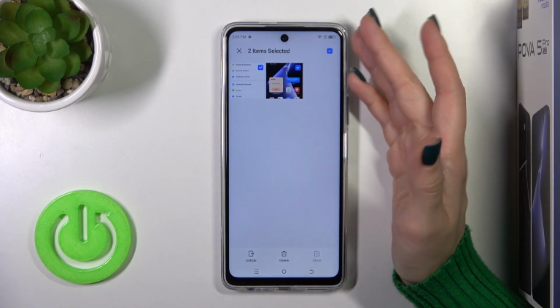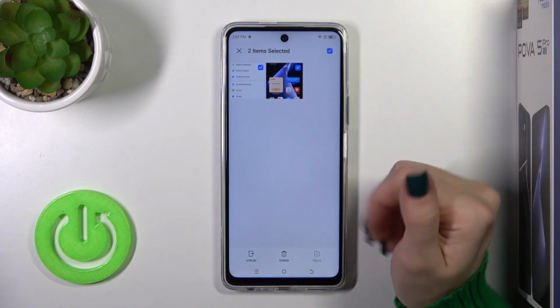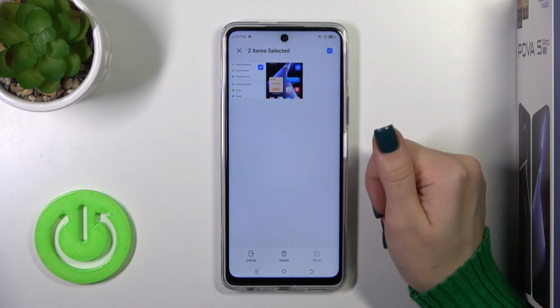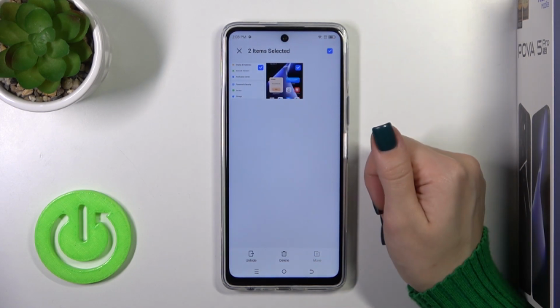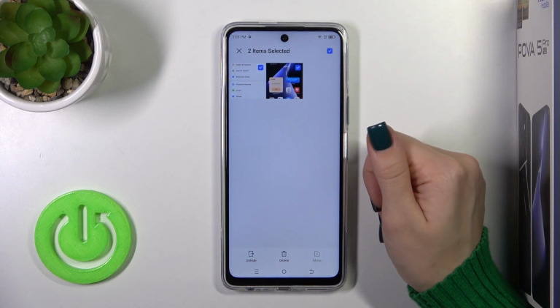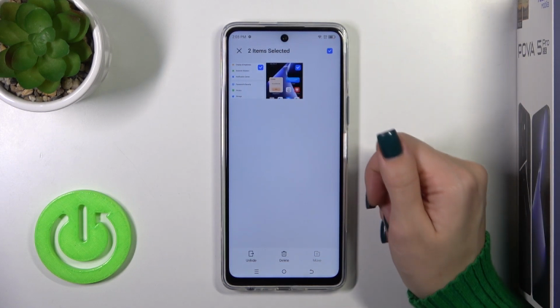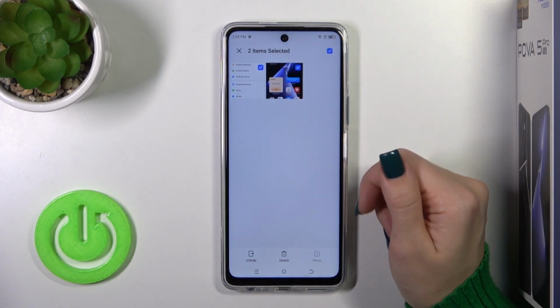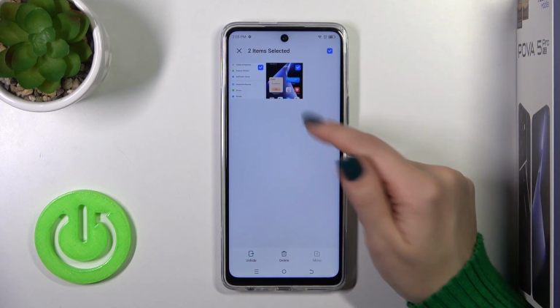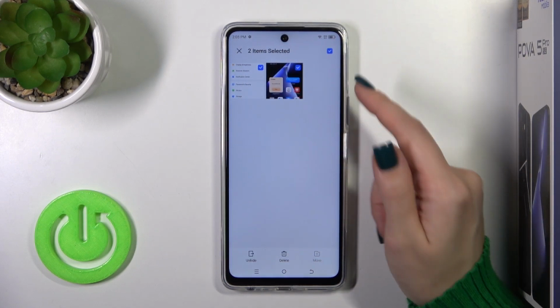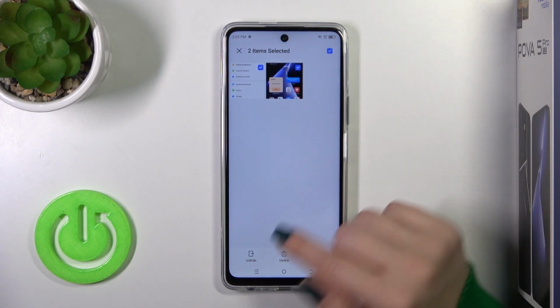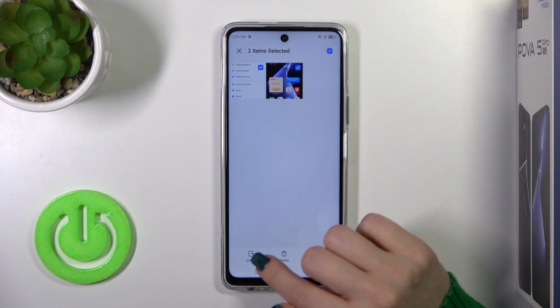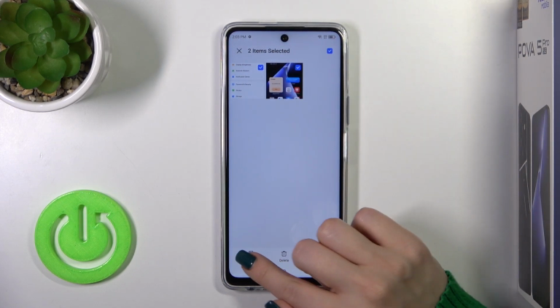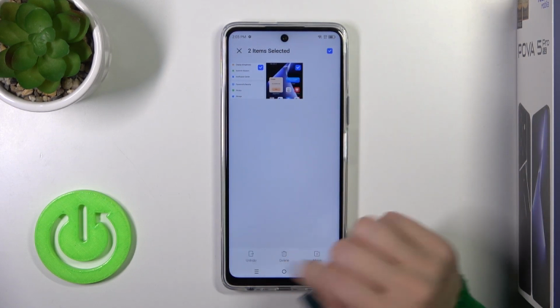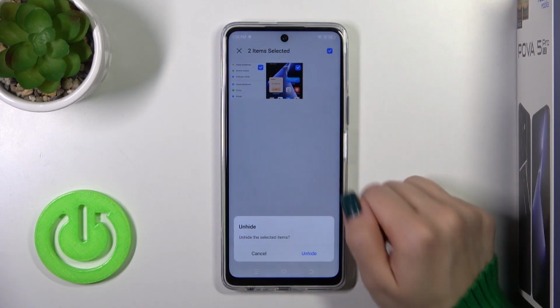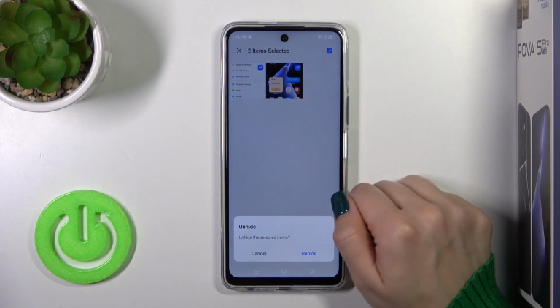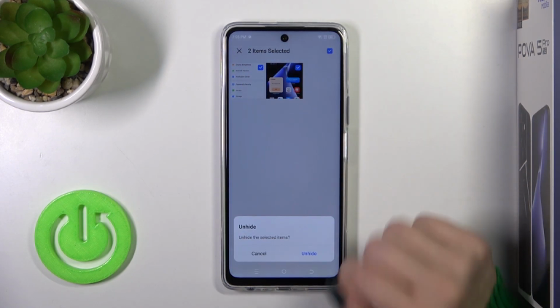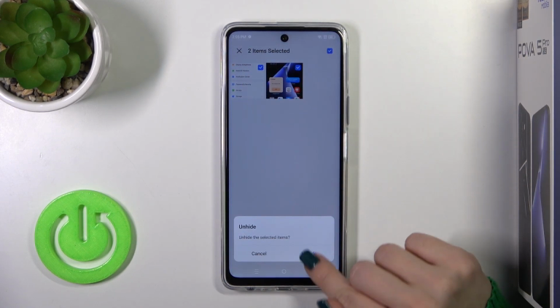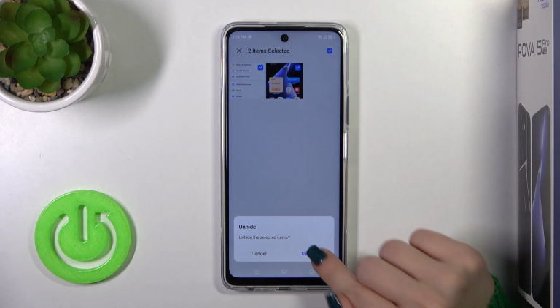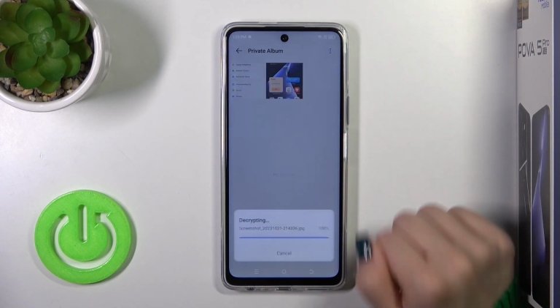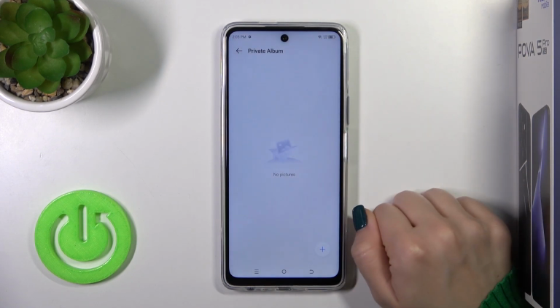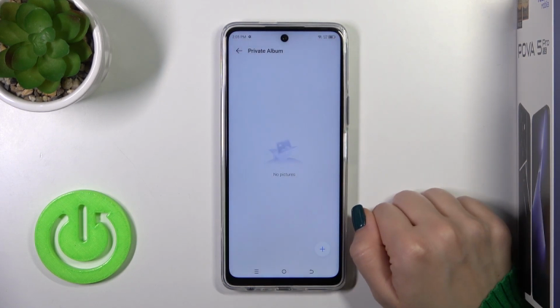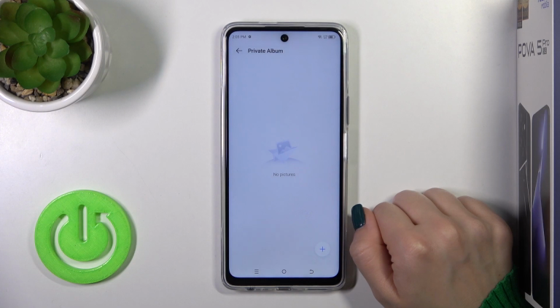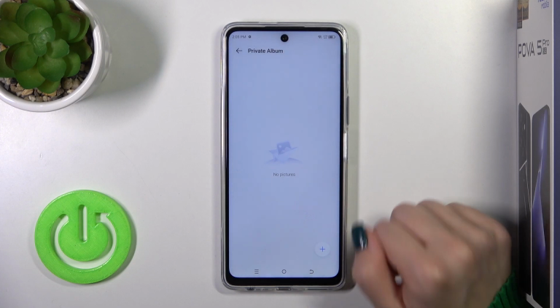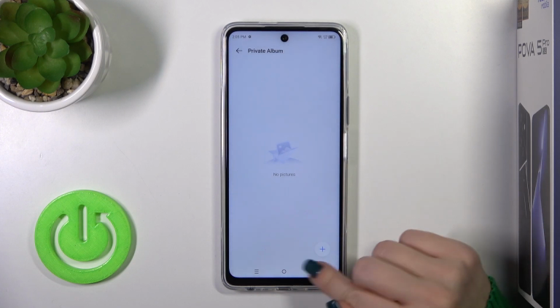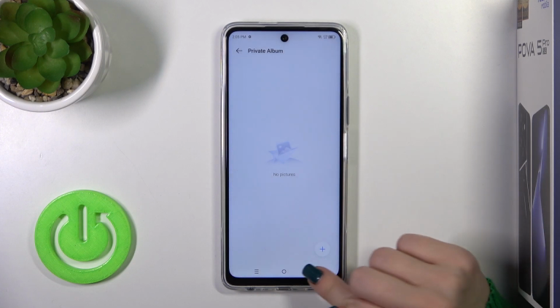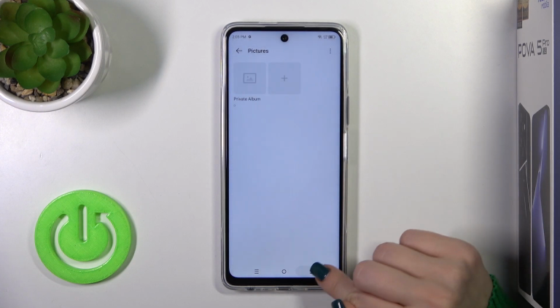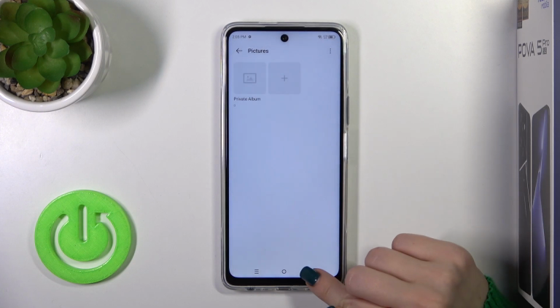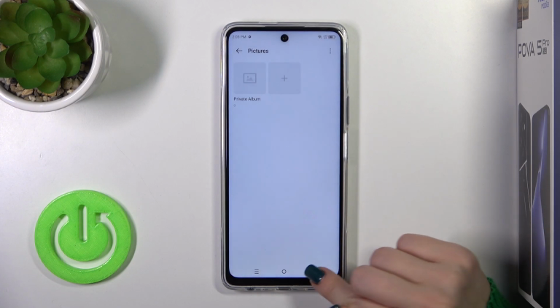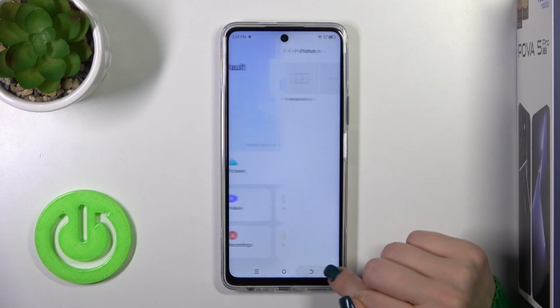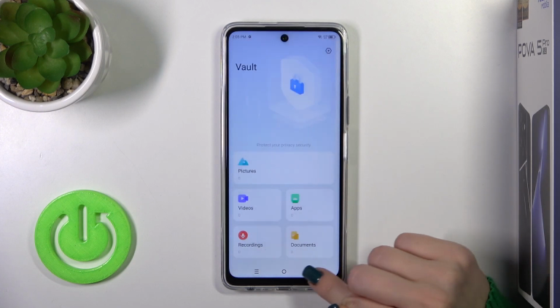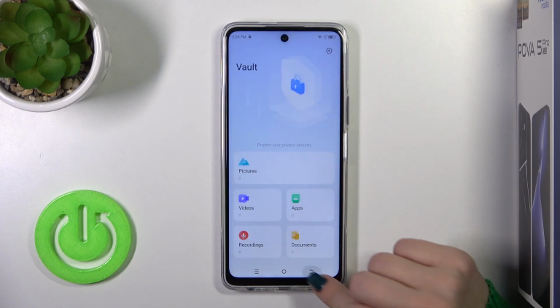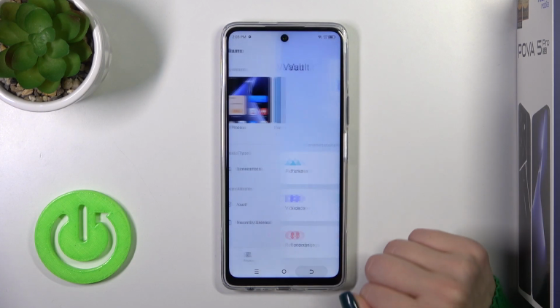To unhide them from here, select them, click unhide, confirm your action and that's it.